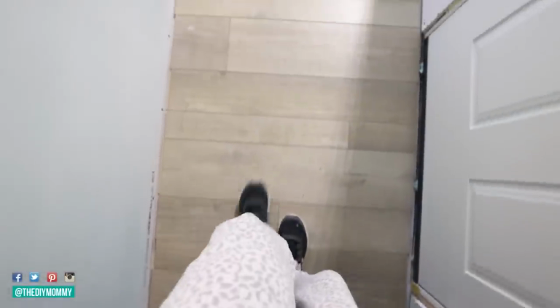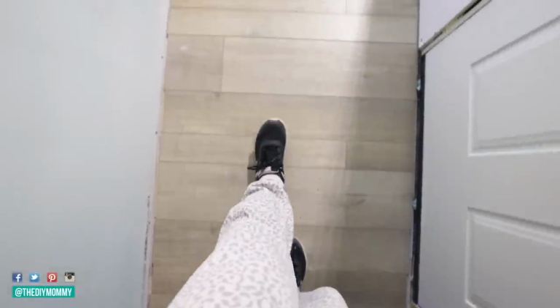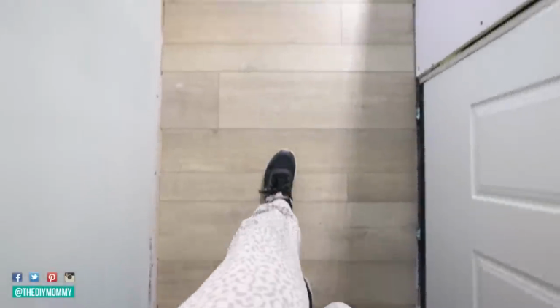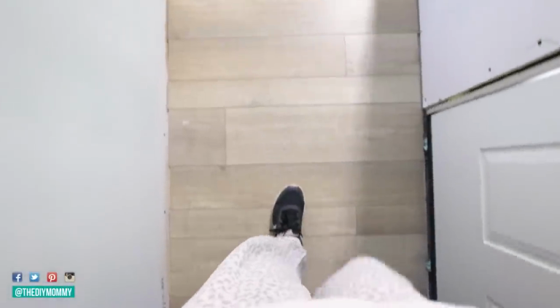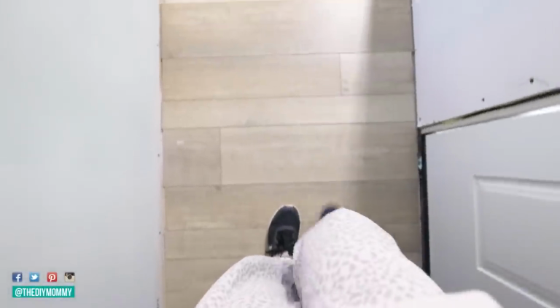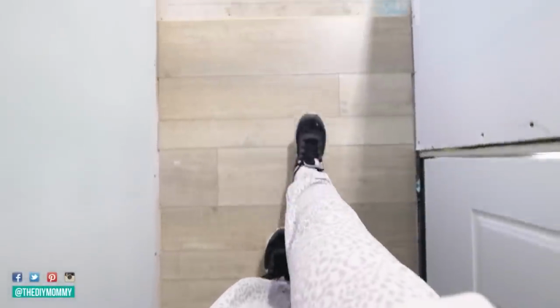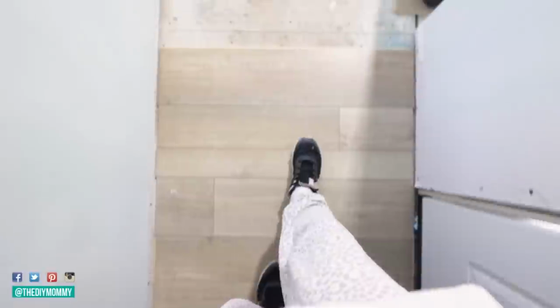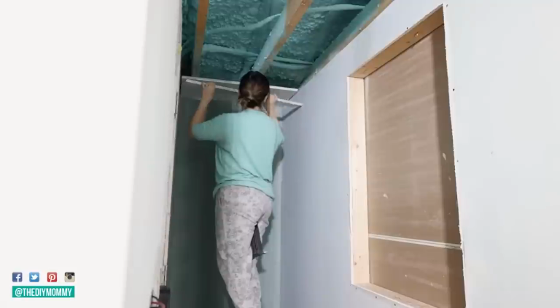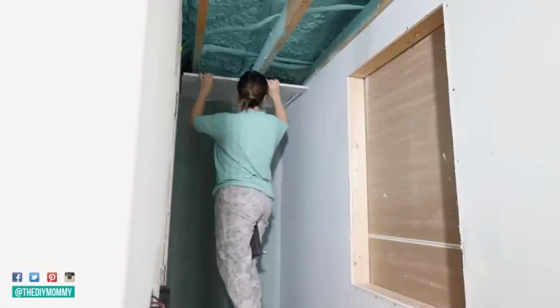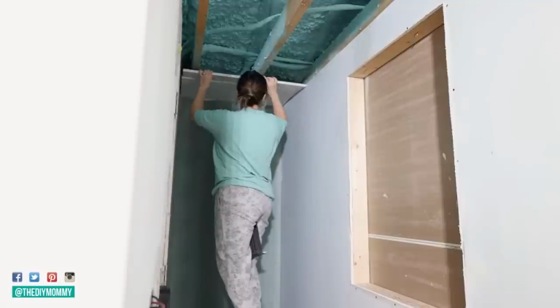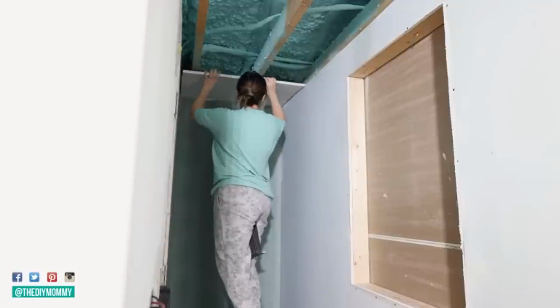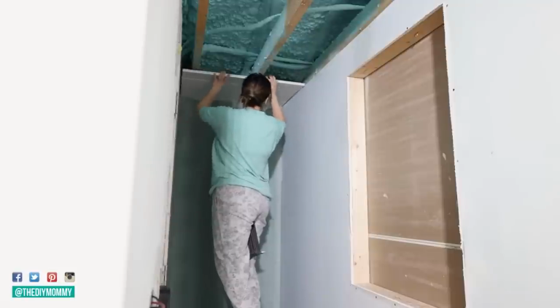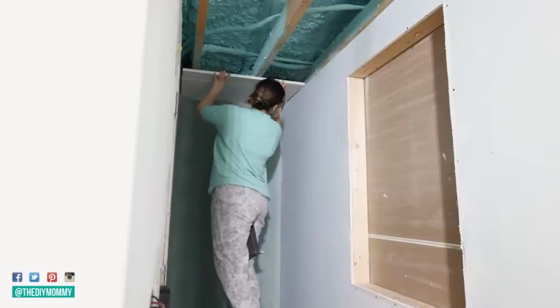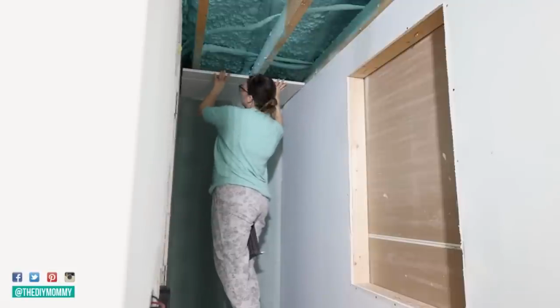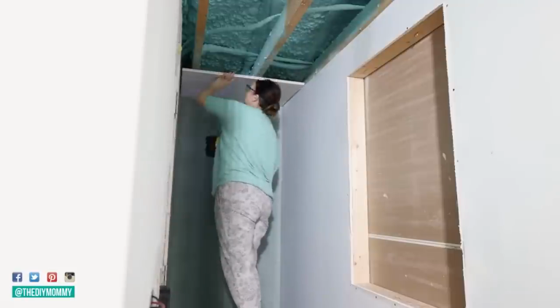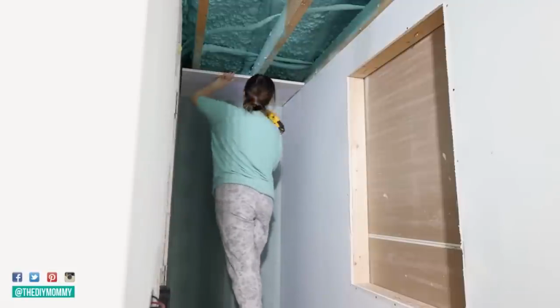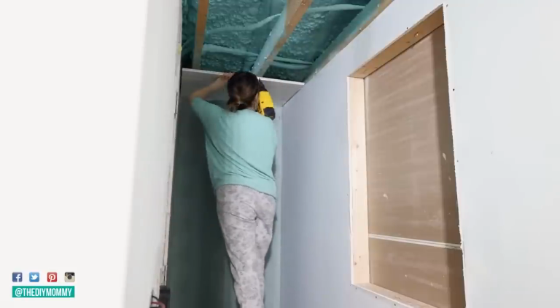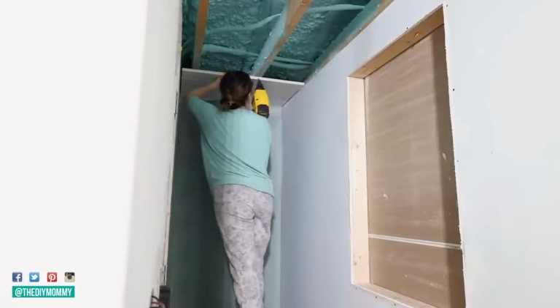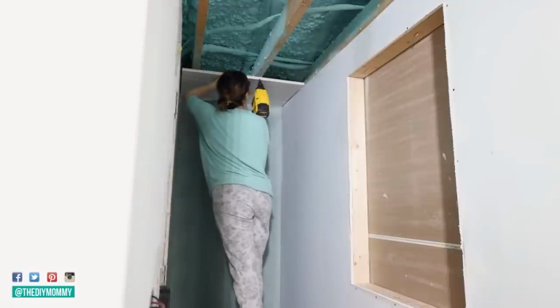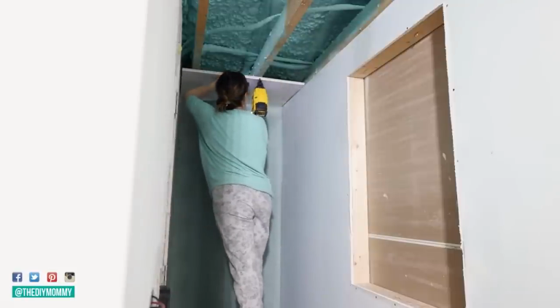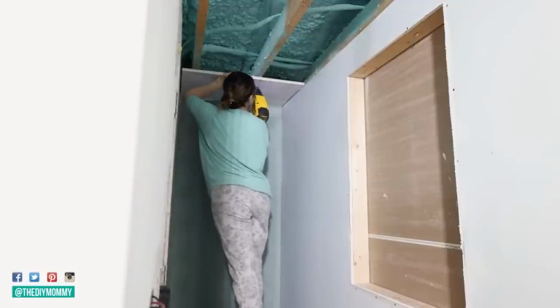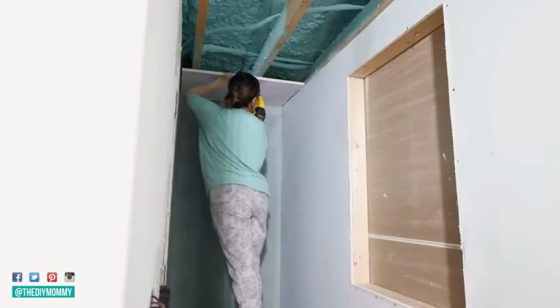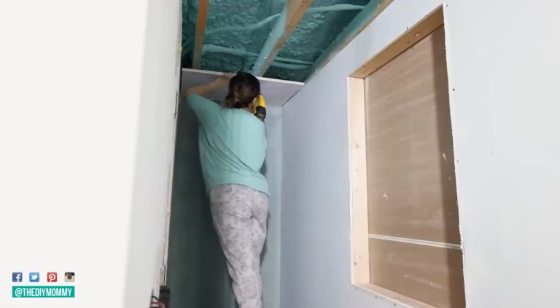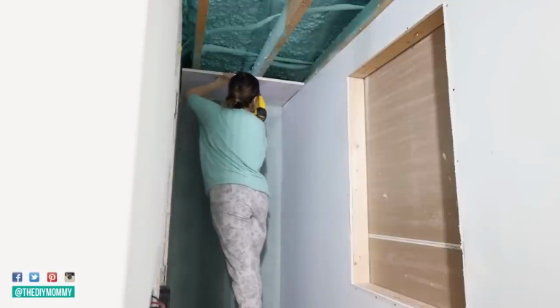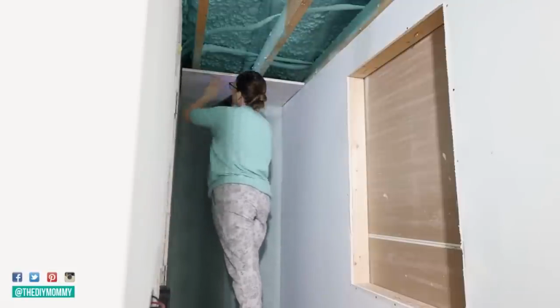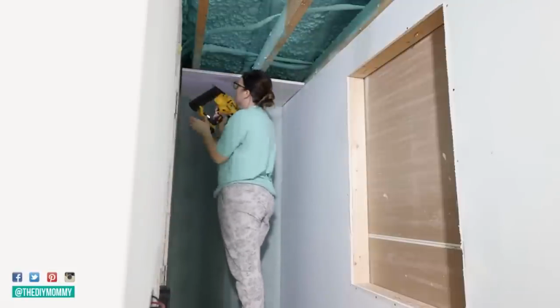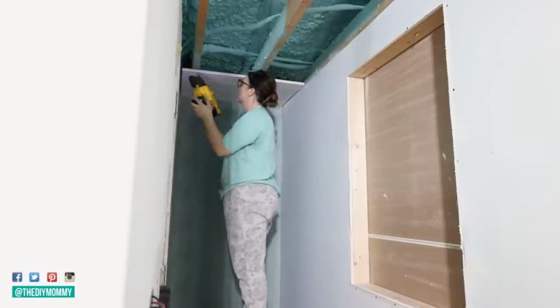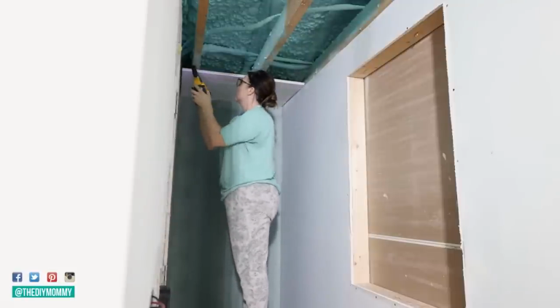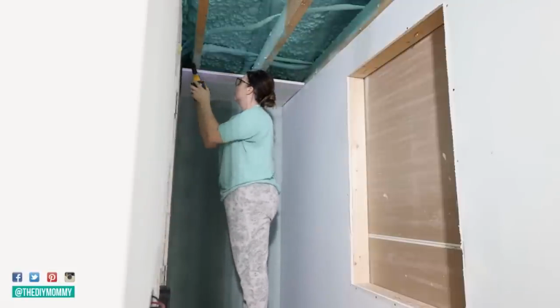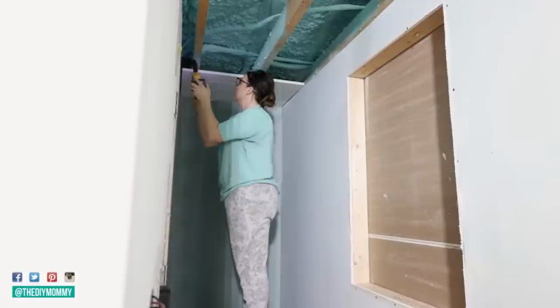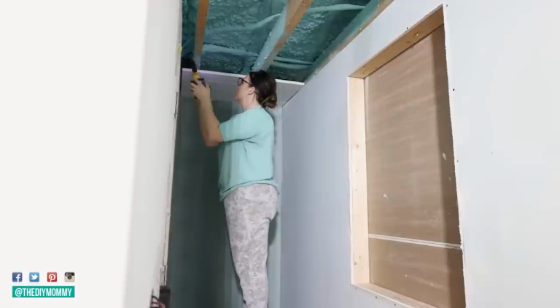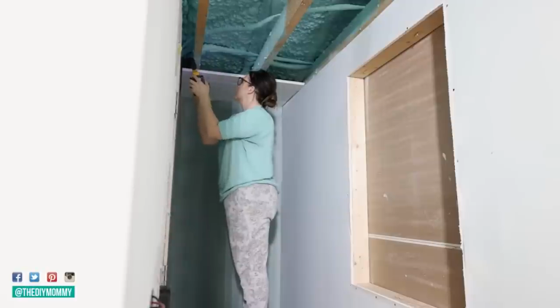Now I'm starting to install the shiplap ceiling in the cabin. I love shiplap for its look and its light, bright color.